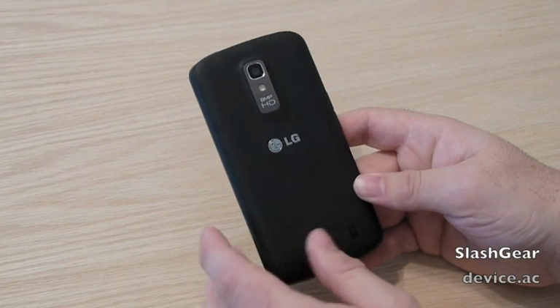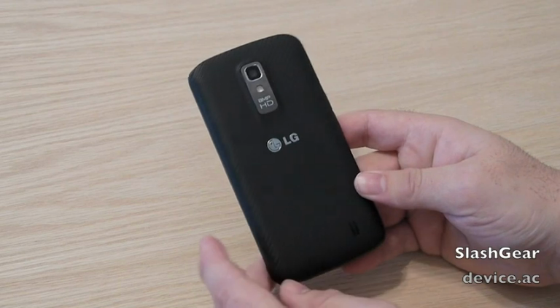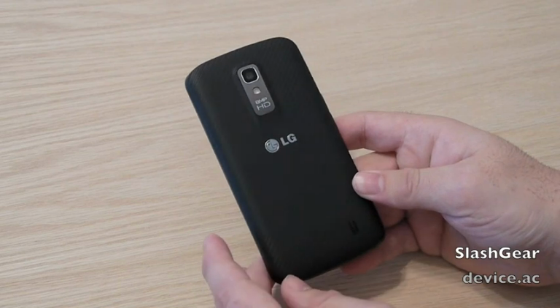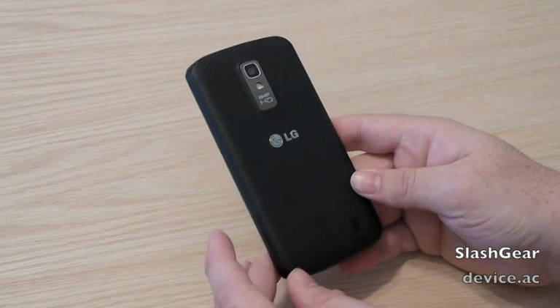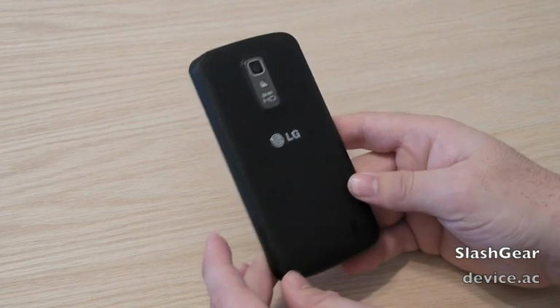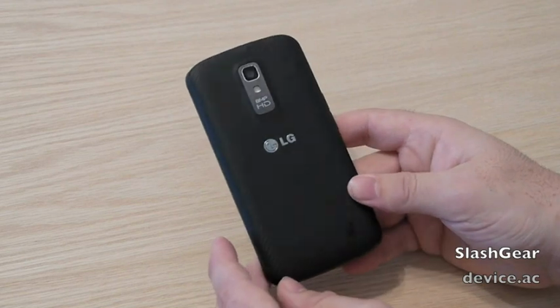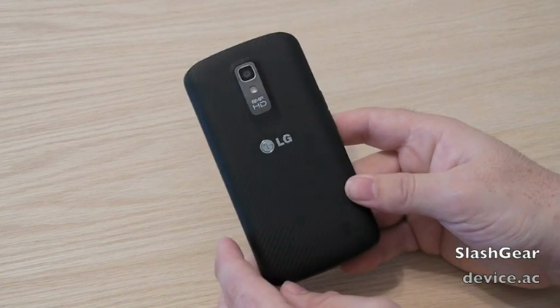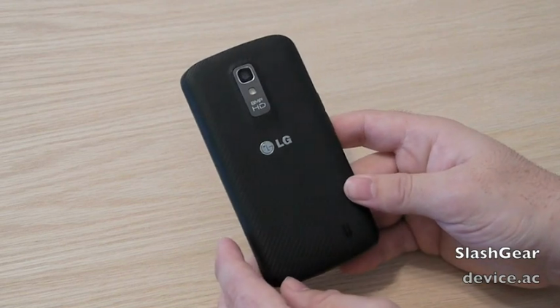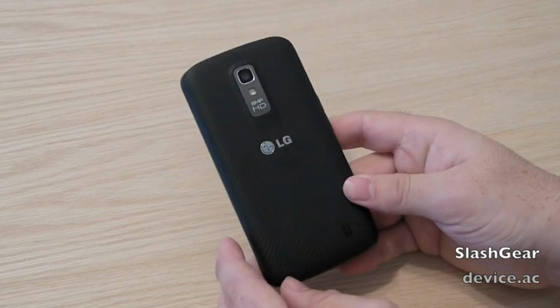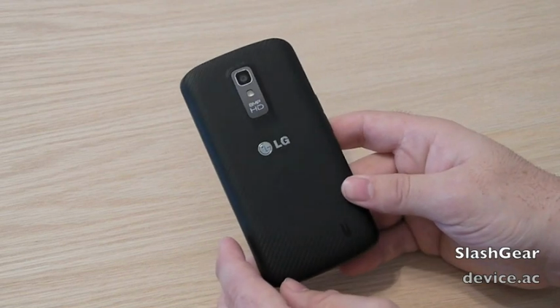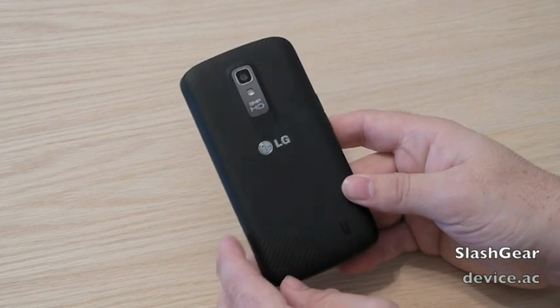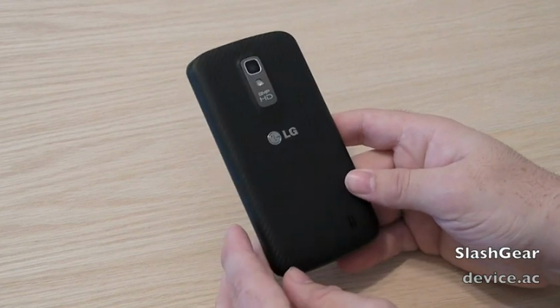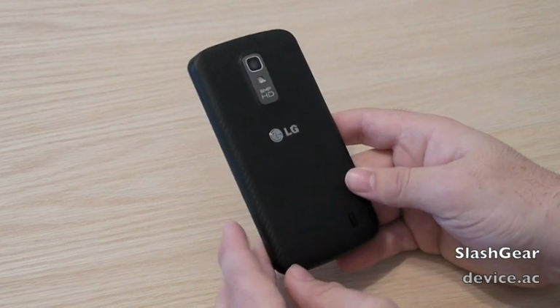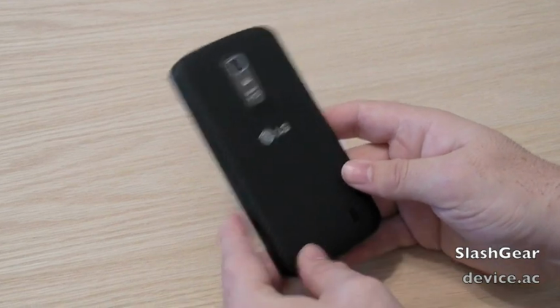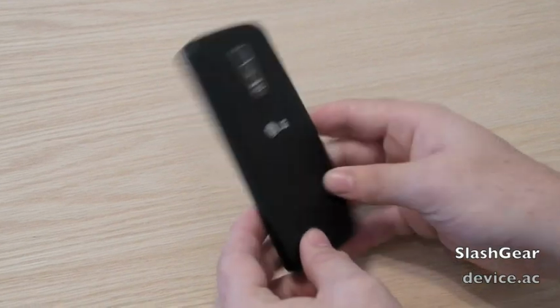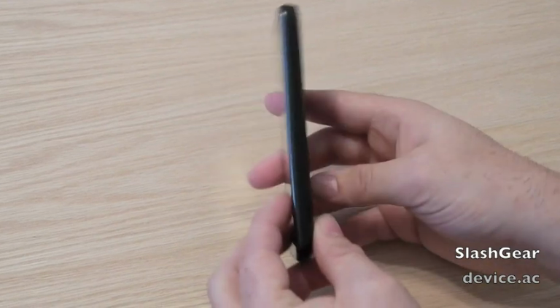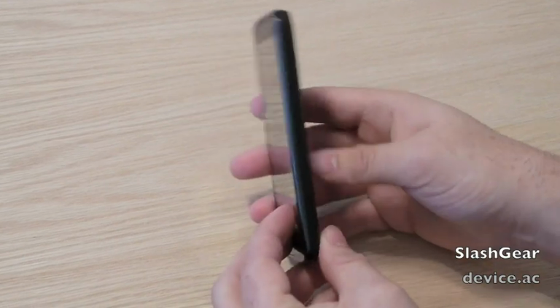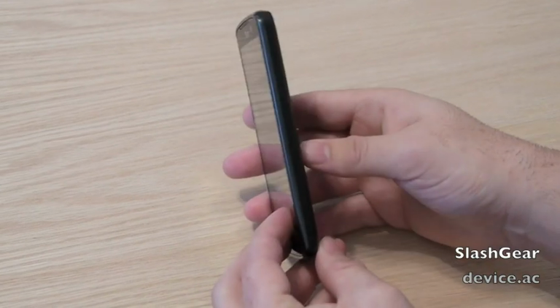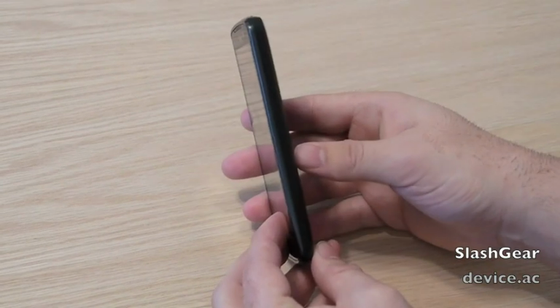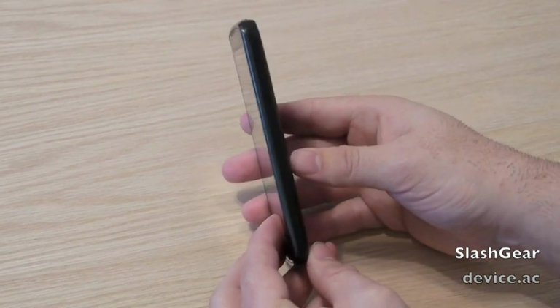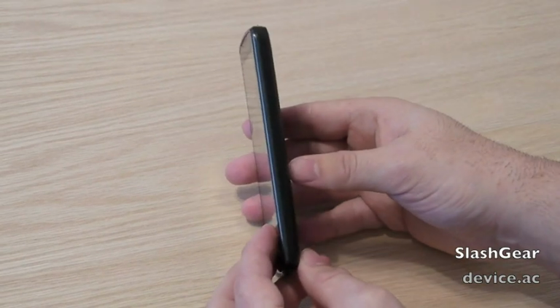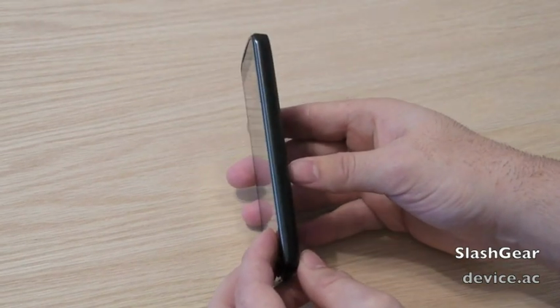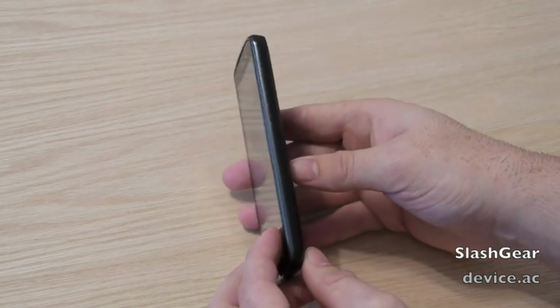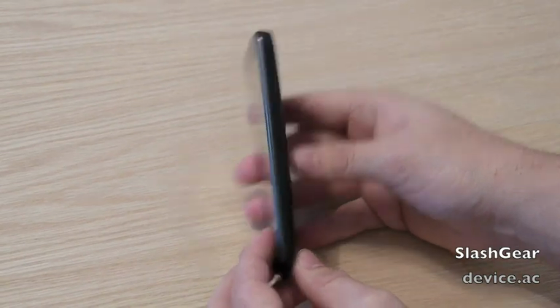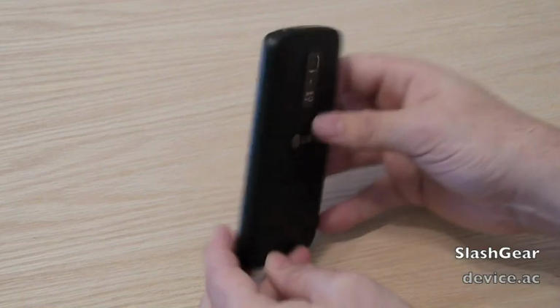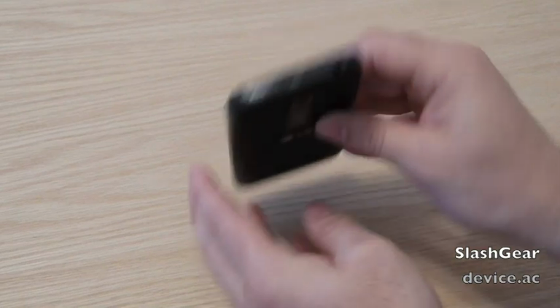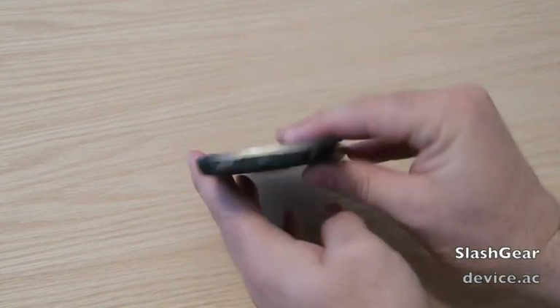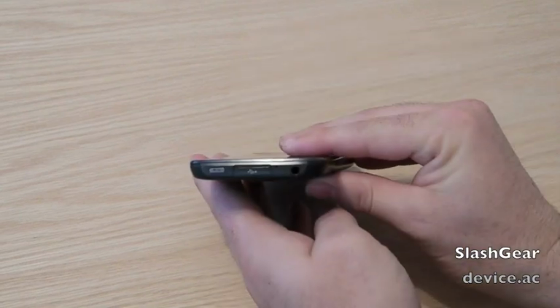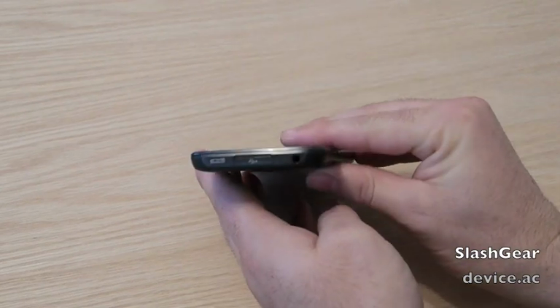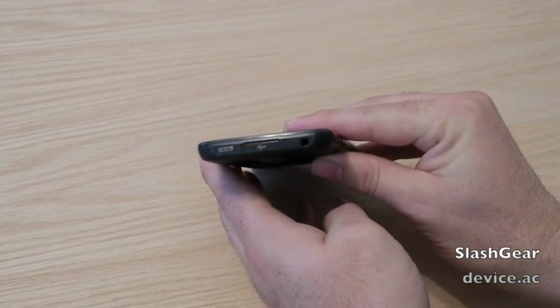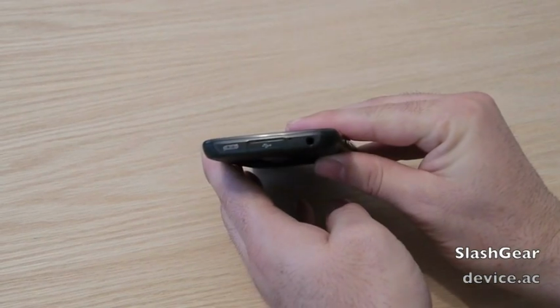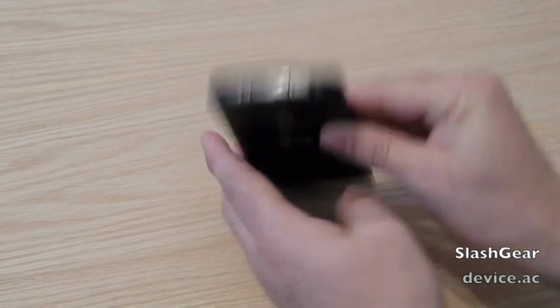It's got a solid 1830 mAh battery that should last plenty long. It's thin and sleek, but we saw plenty of it in the pictures.